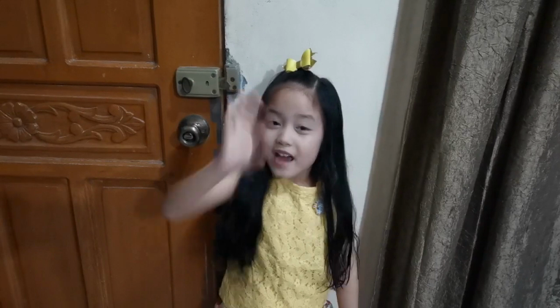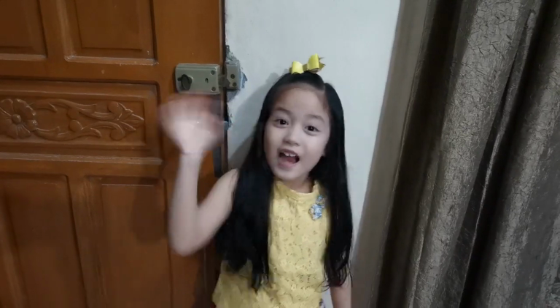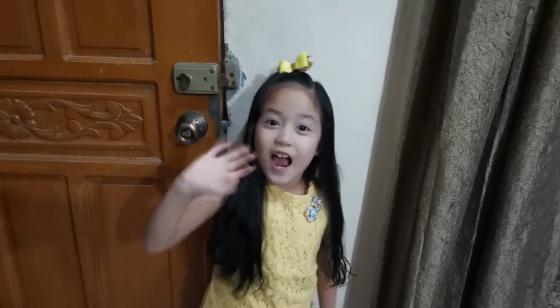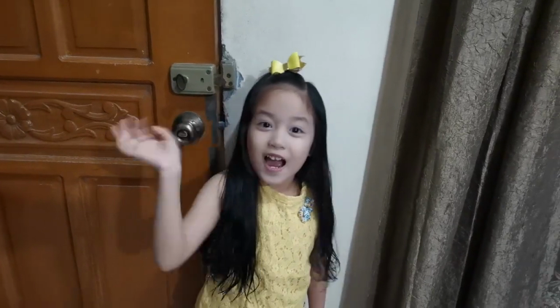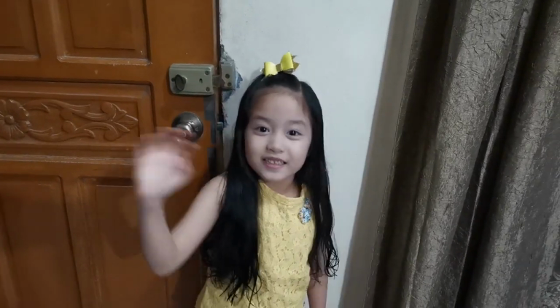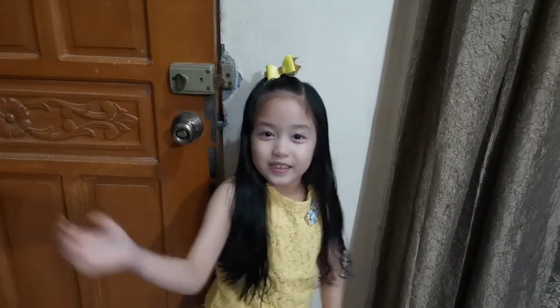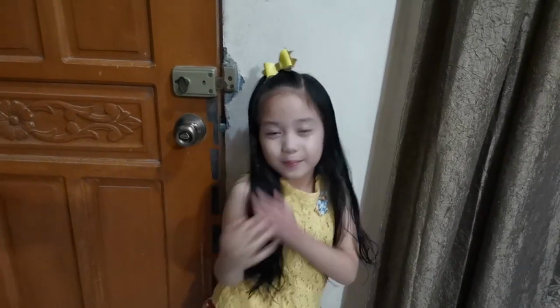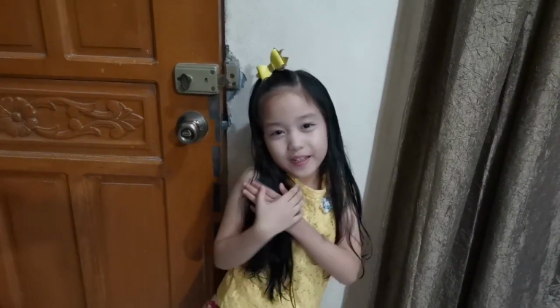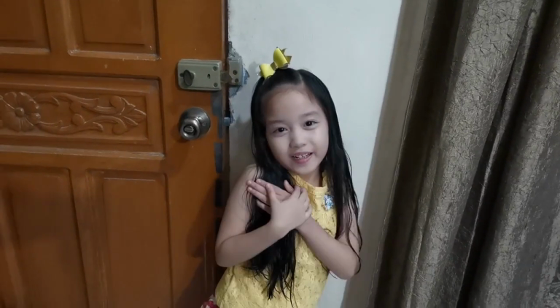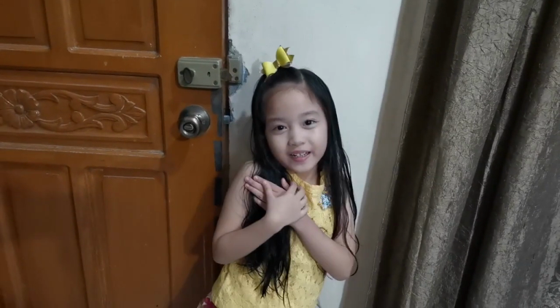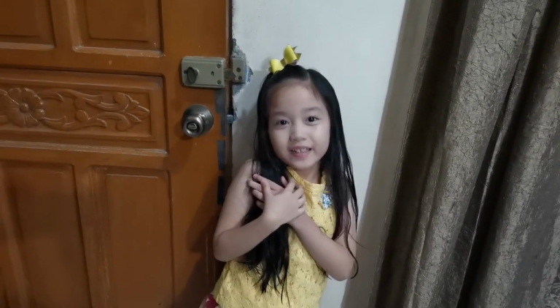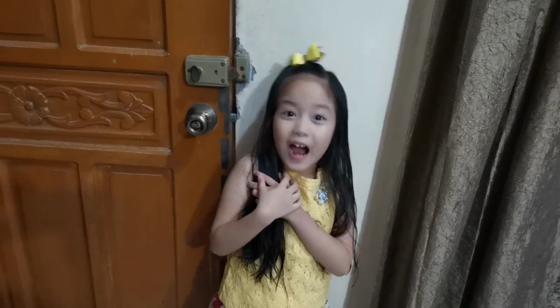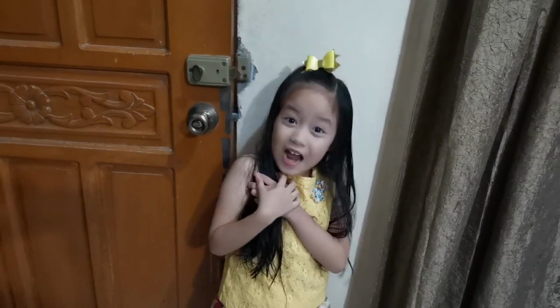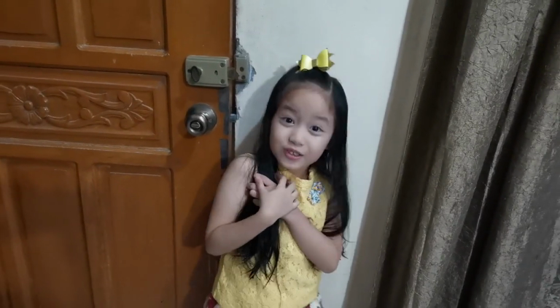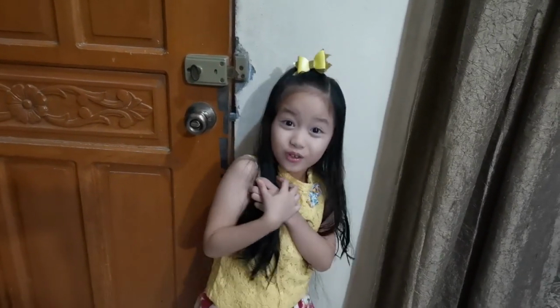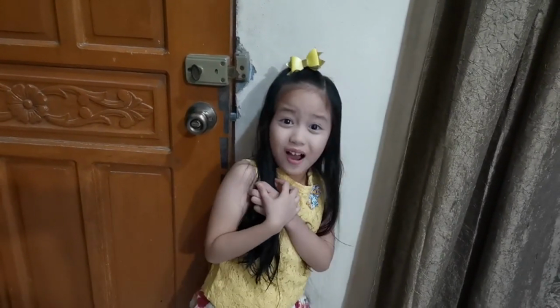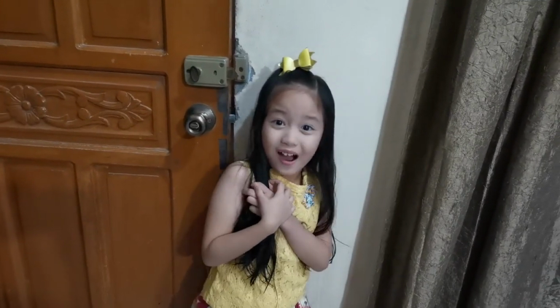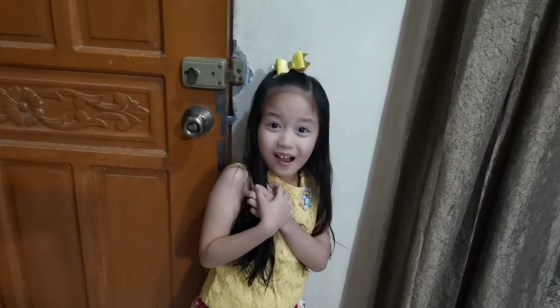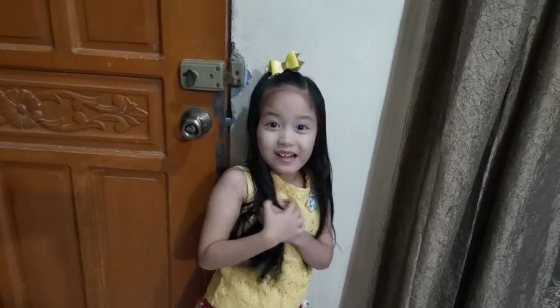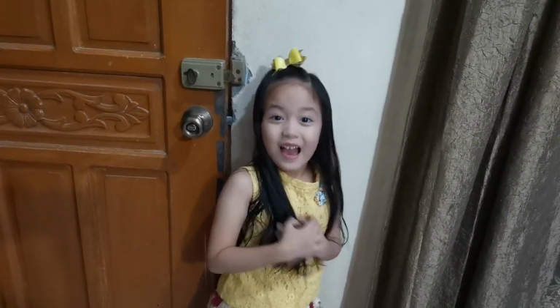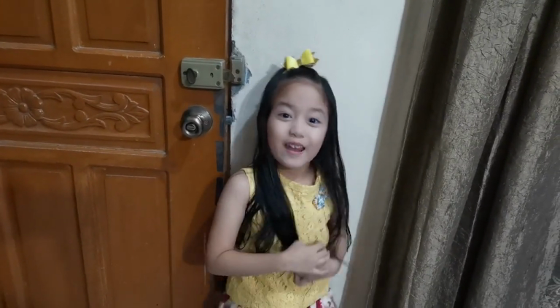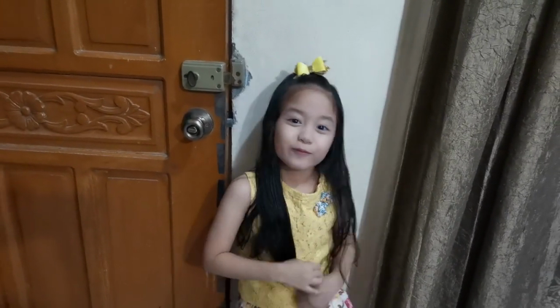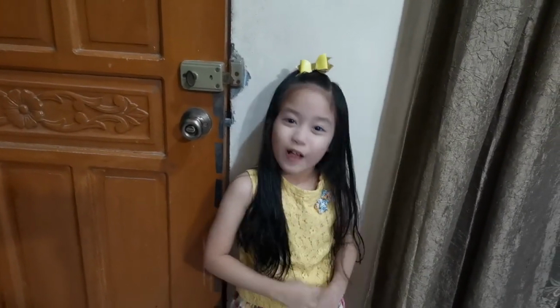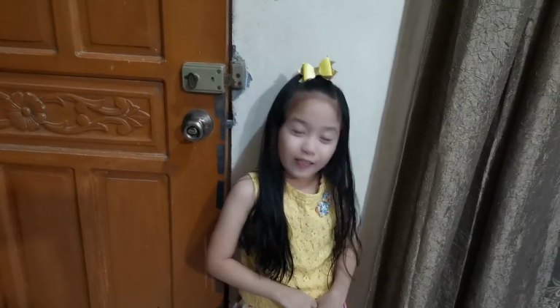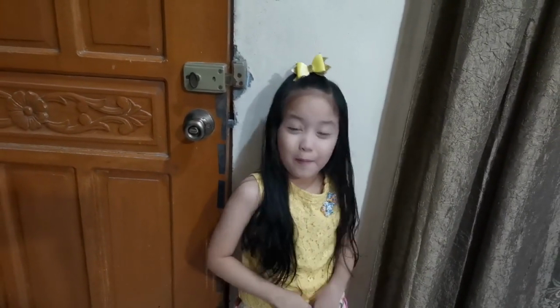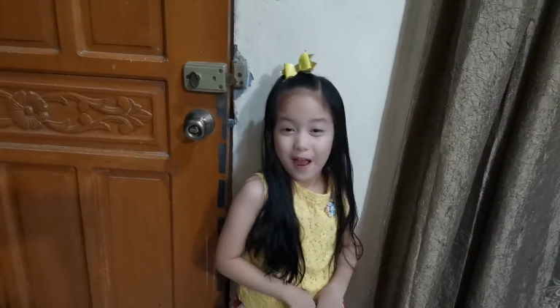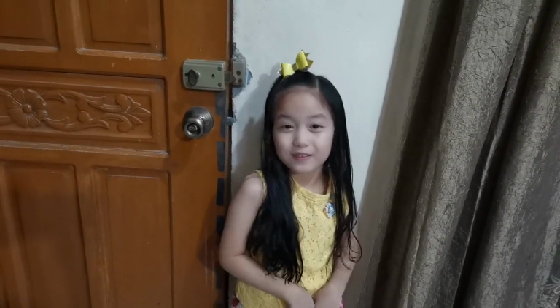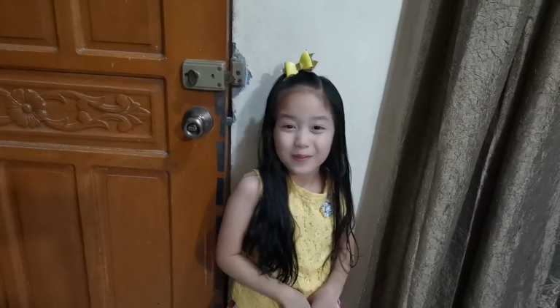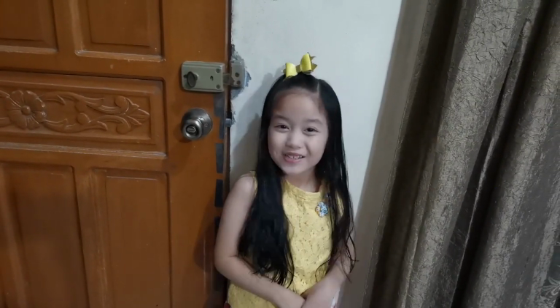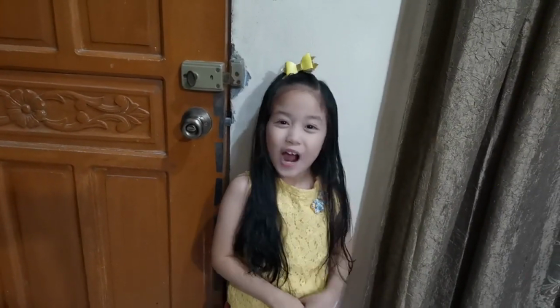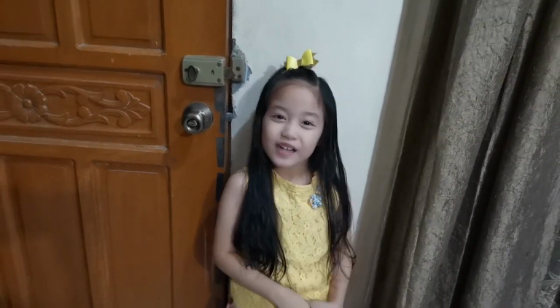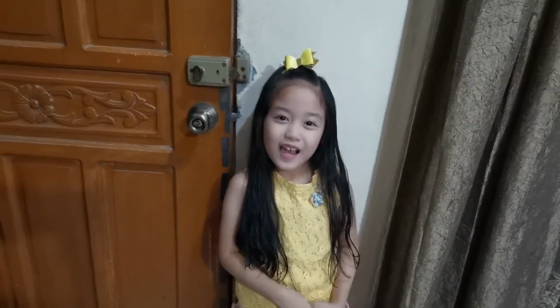Hi guys, it's me, Andrea, and welcome back to my channel.